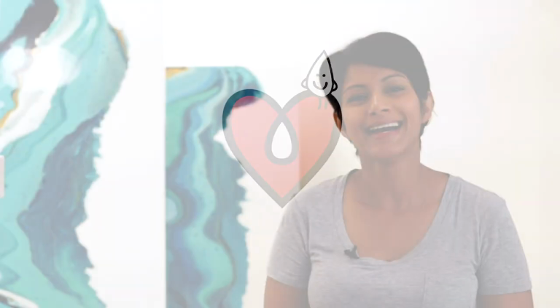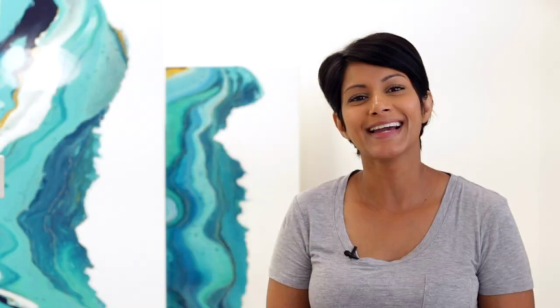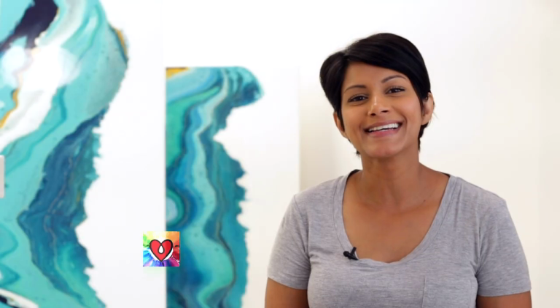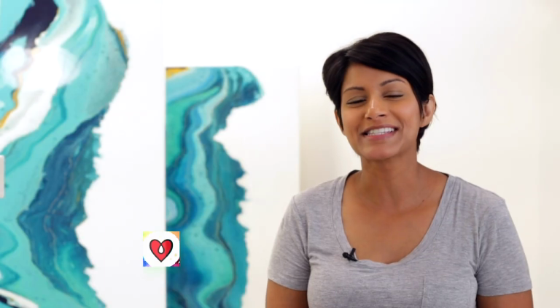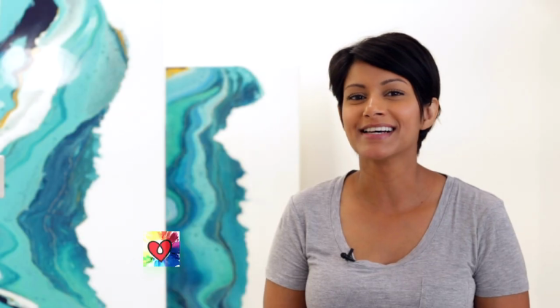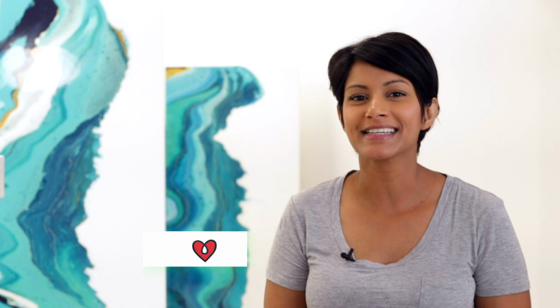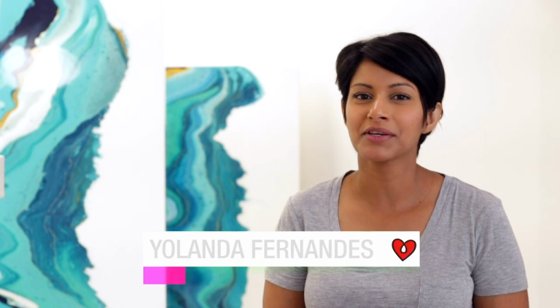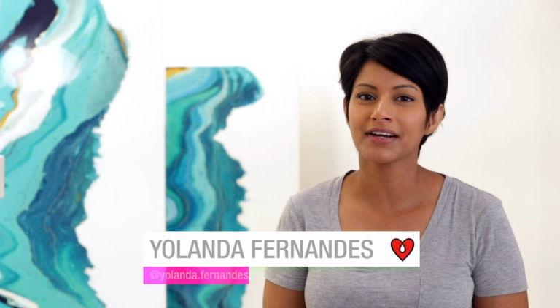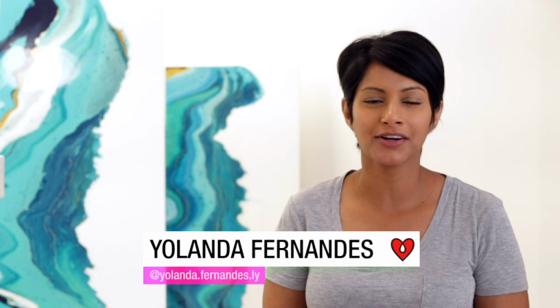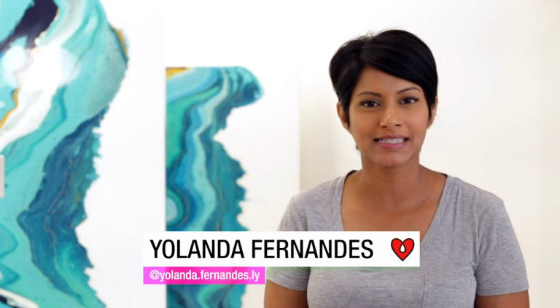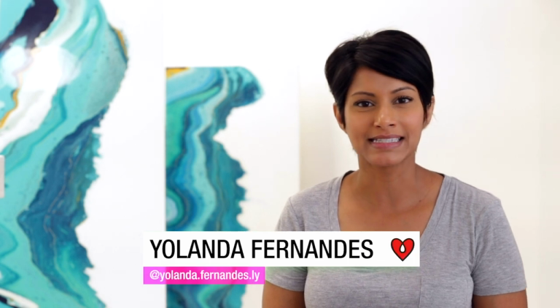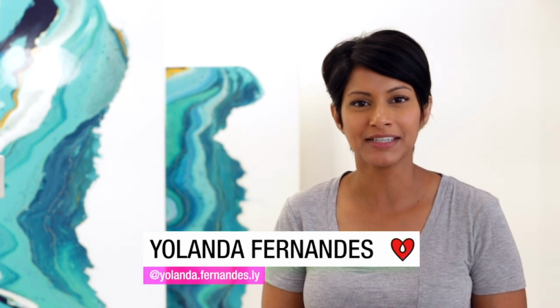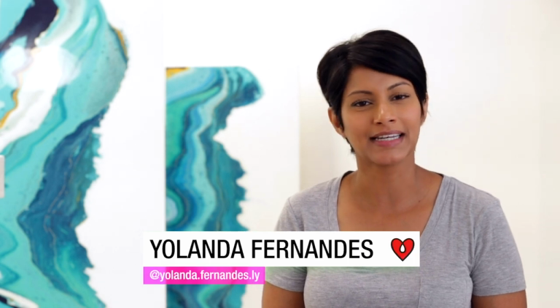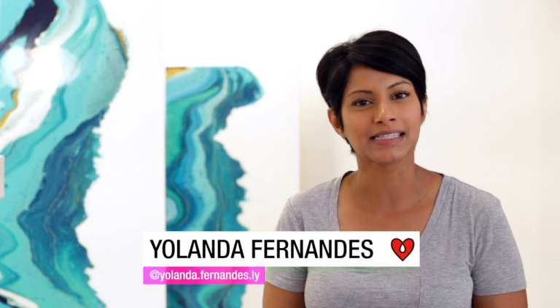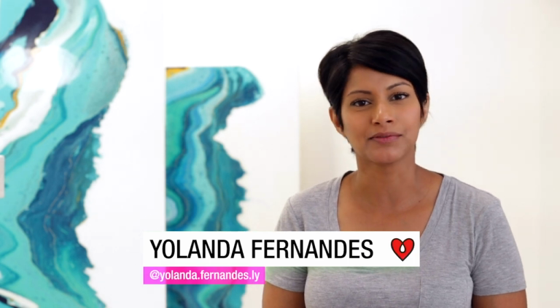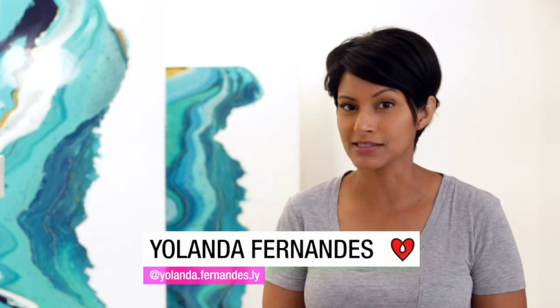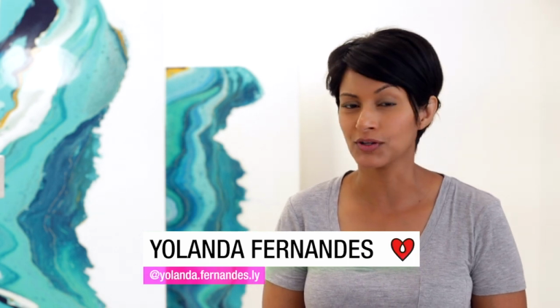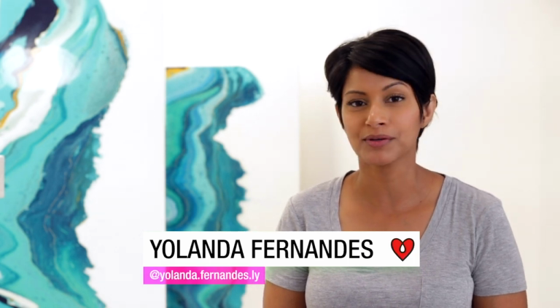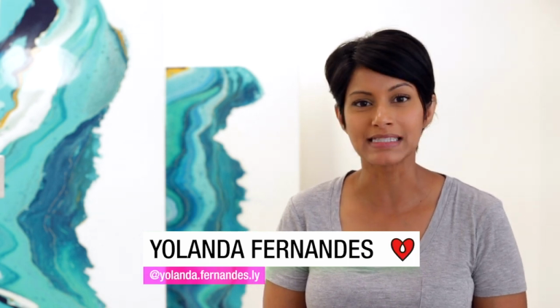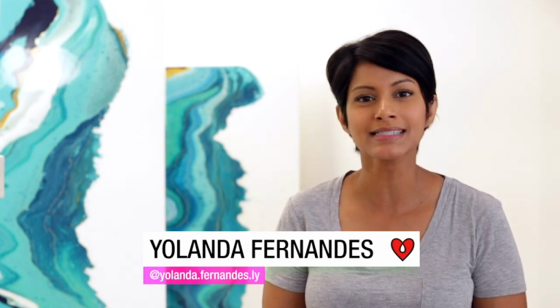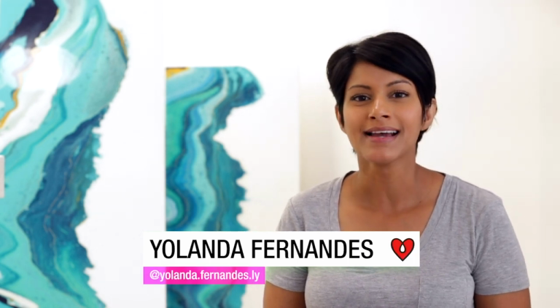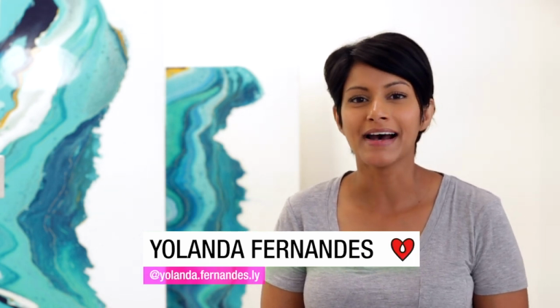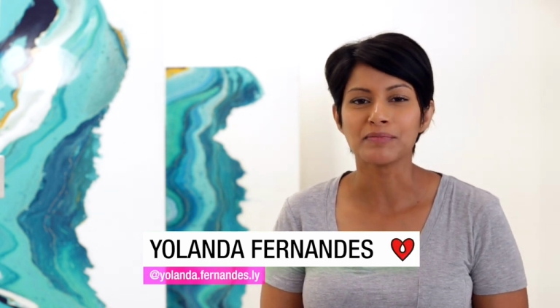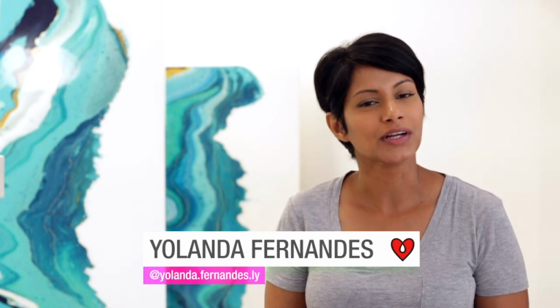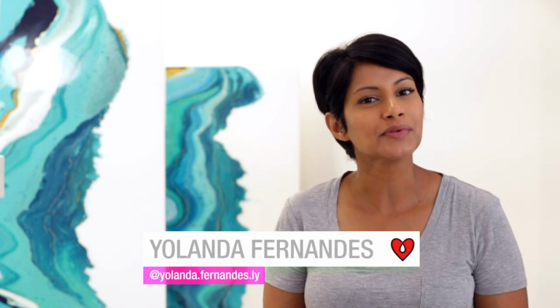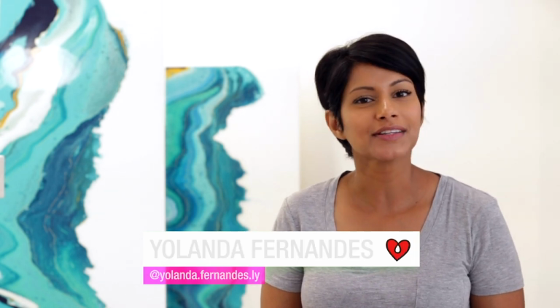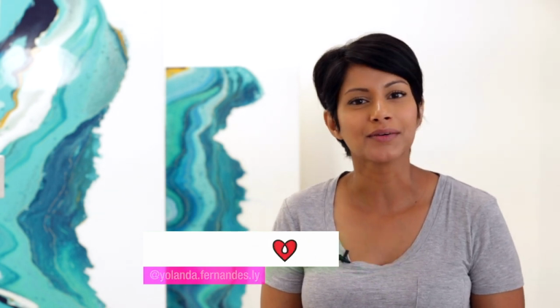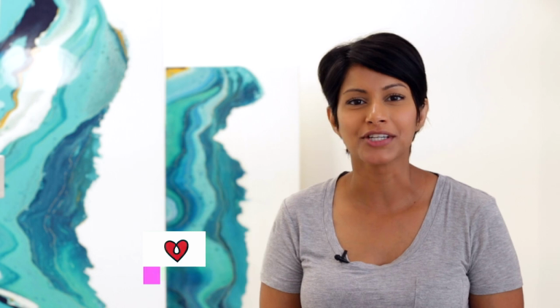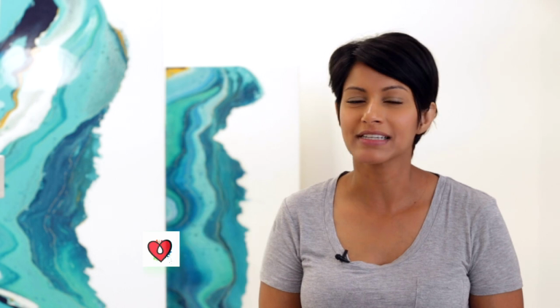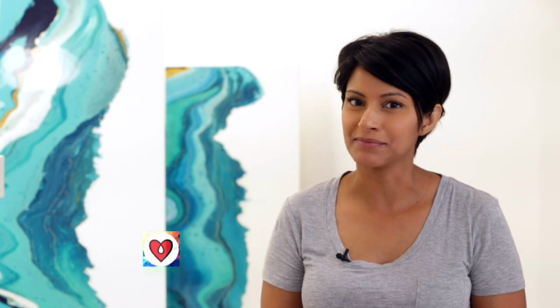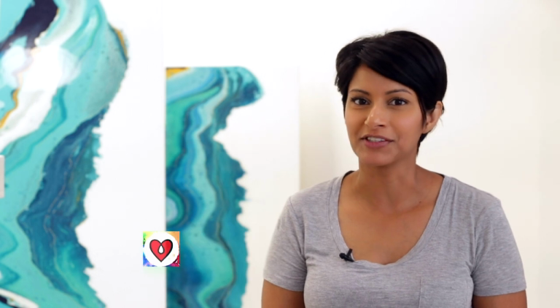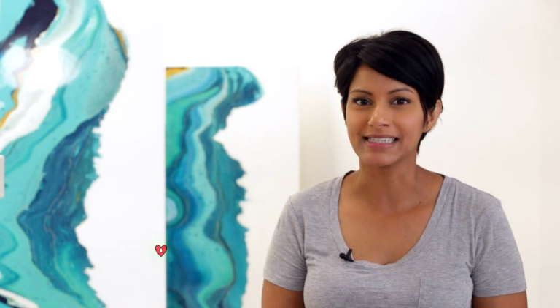Hi guys, it's Yolanda and I'm here at Art Resin today creating some resin flow art pieces, but while I'm here I thought I would share a tip for you guys.